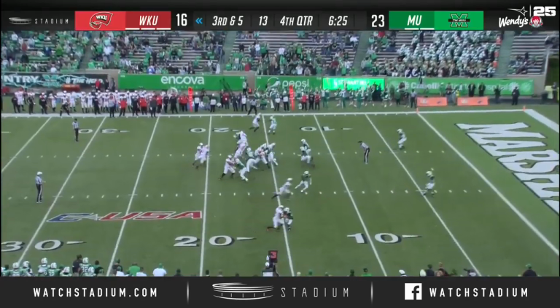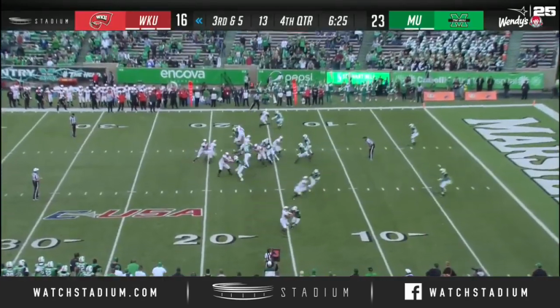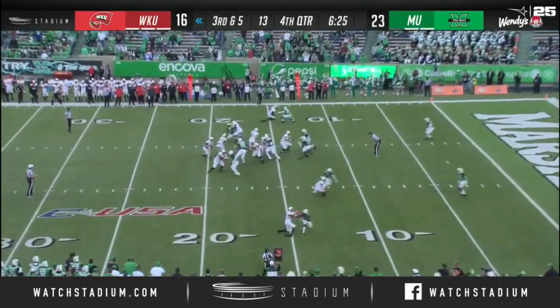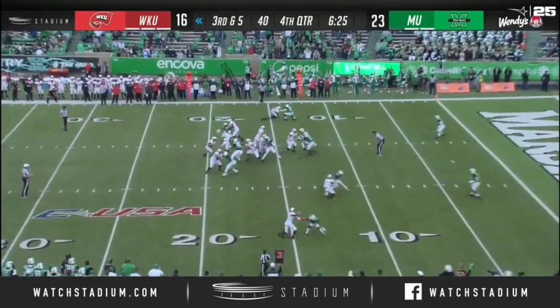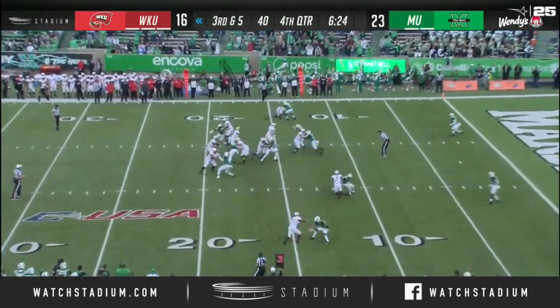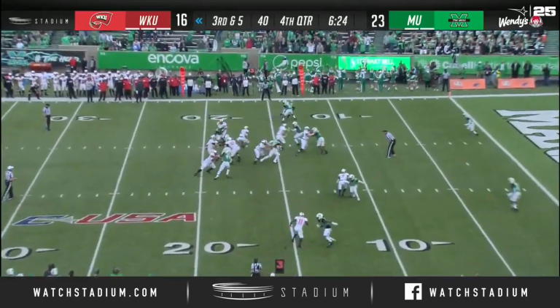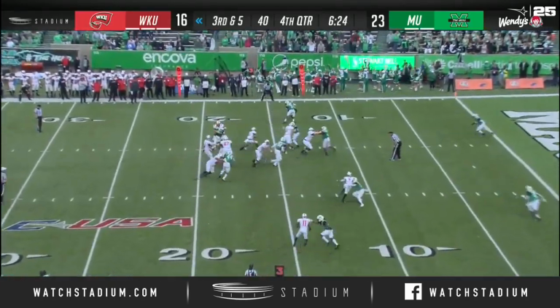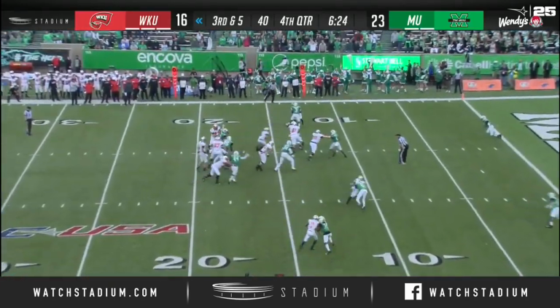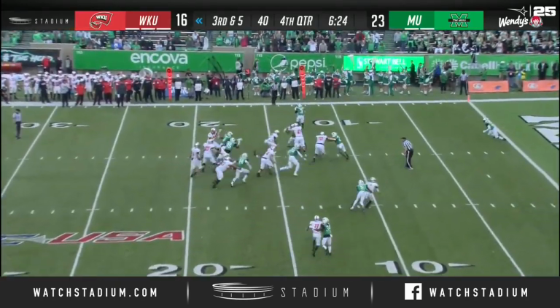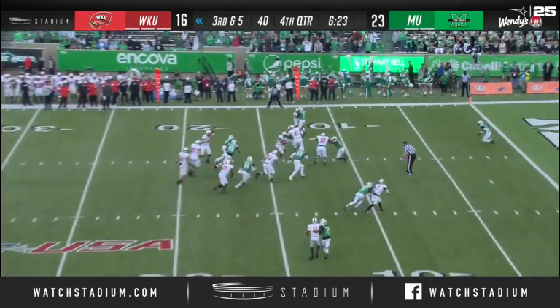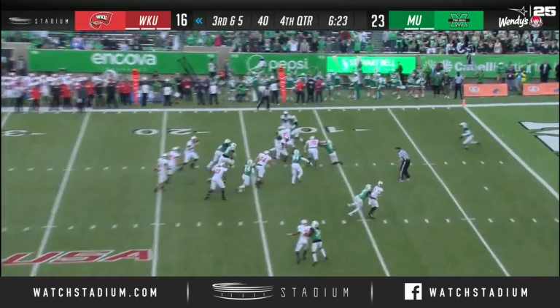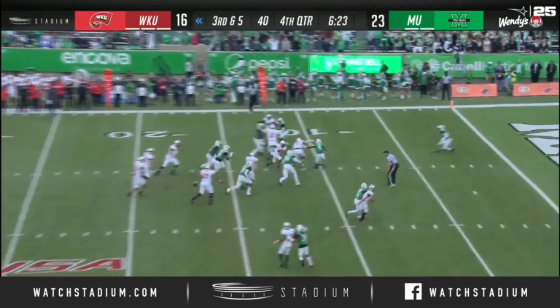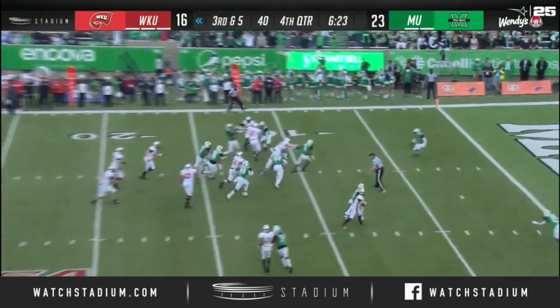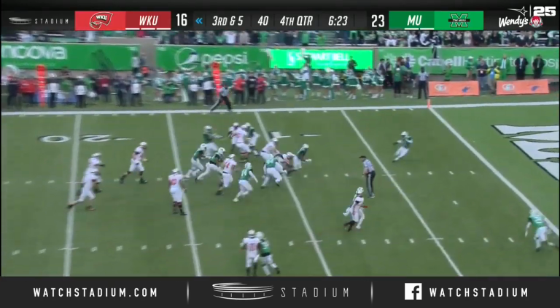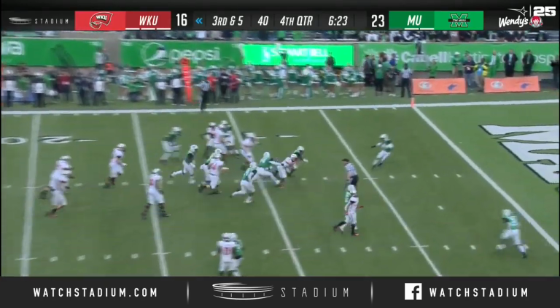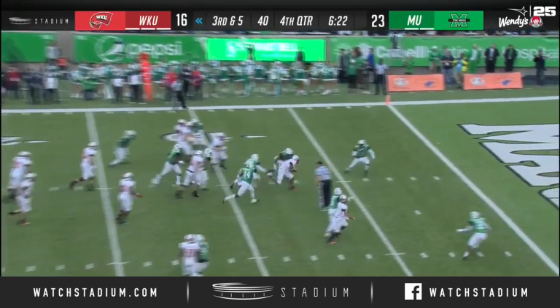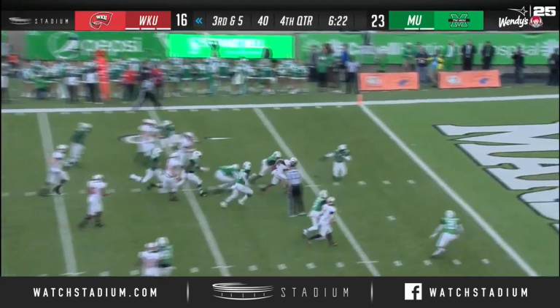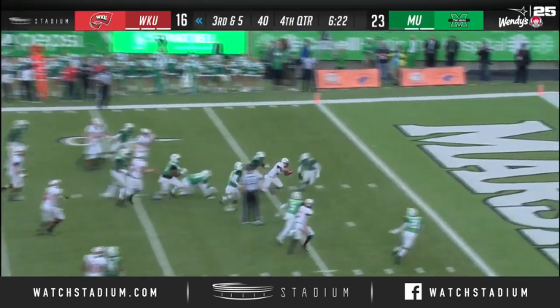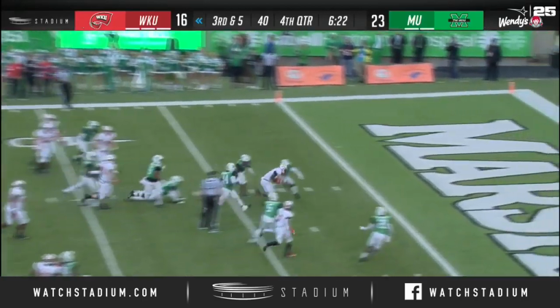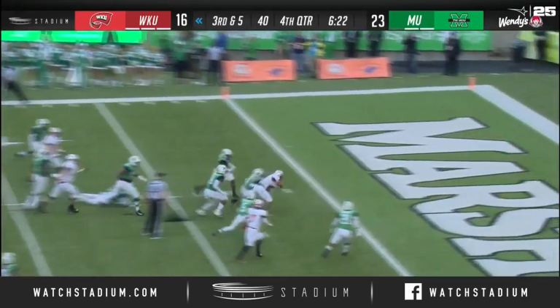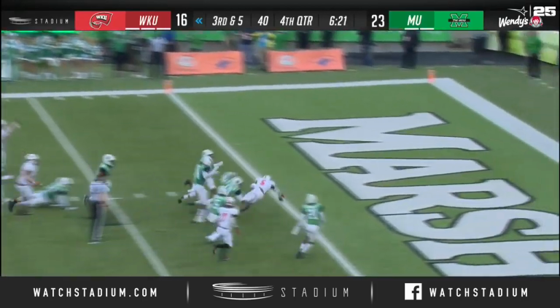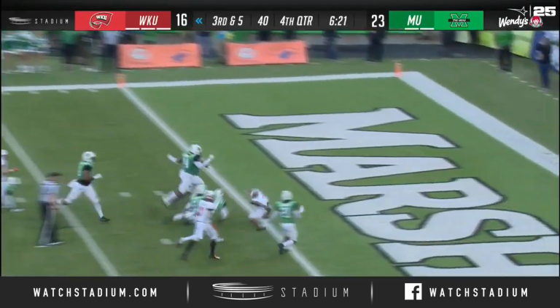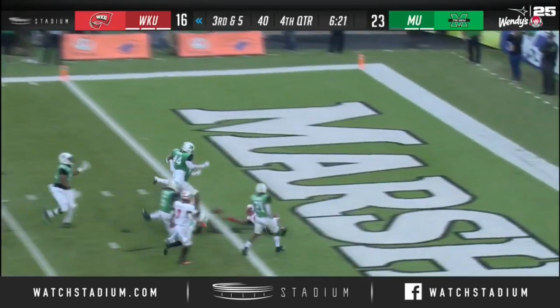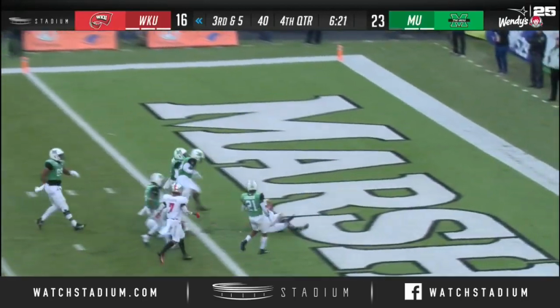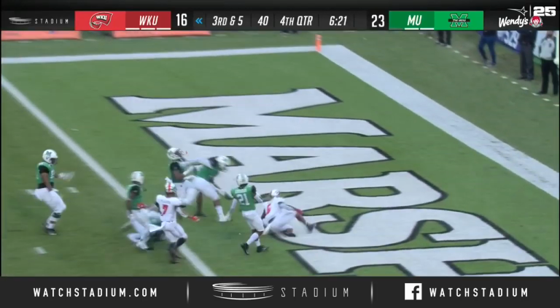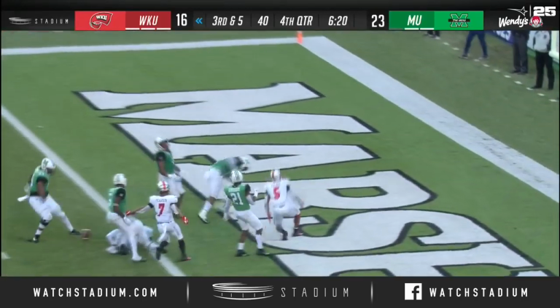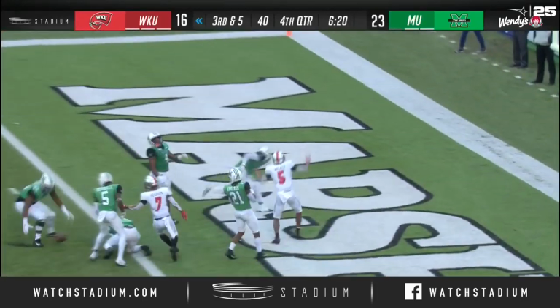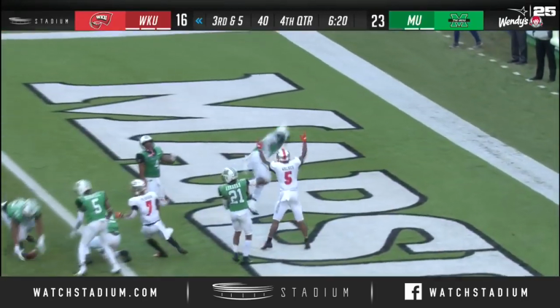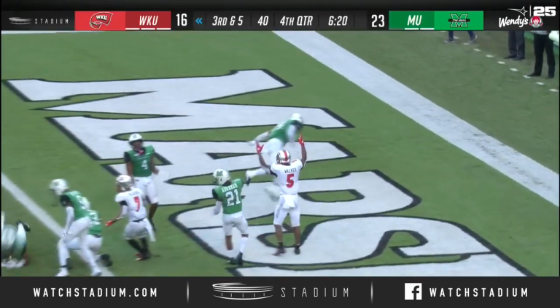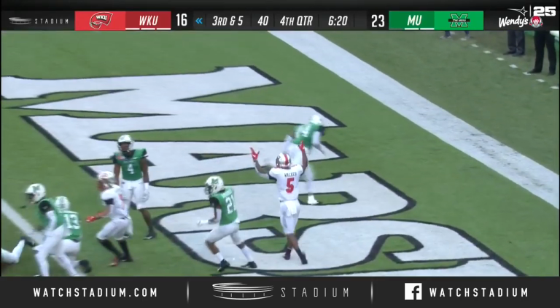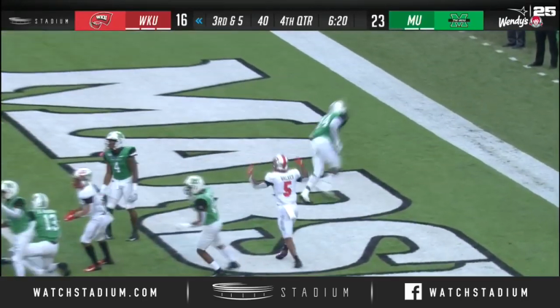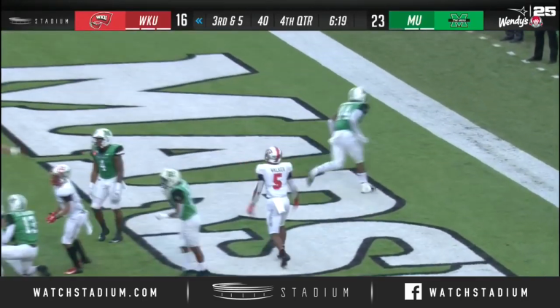It's a handoff, Walker — first down and more! Touchdown, Western Kentucky!